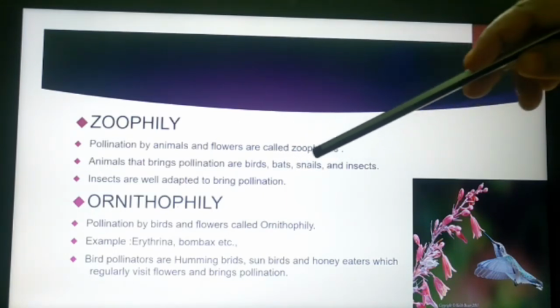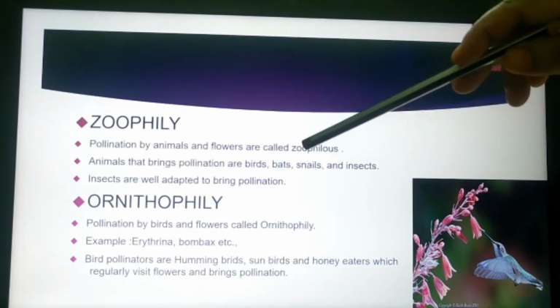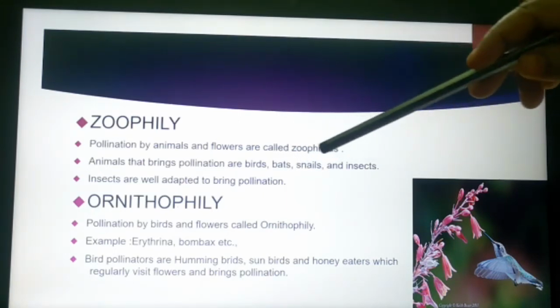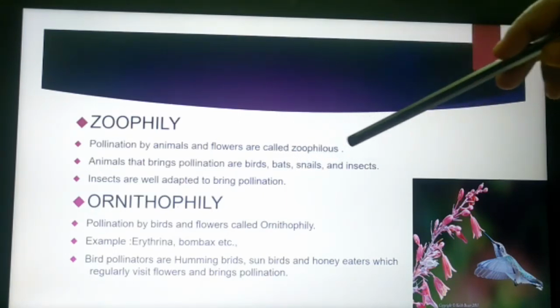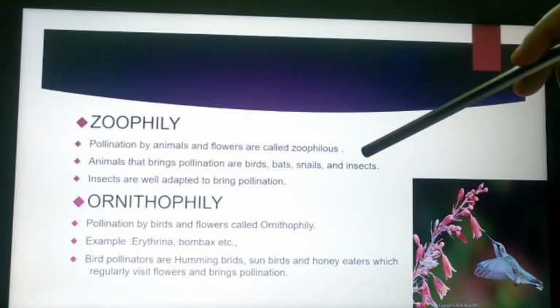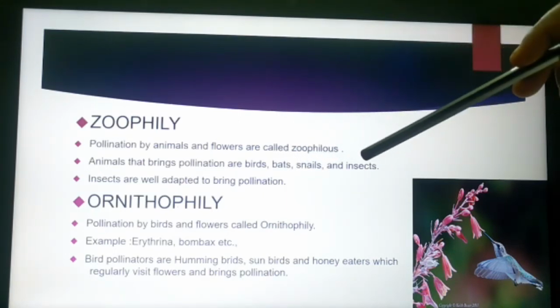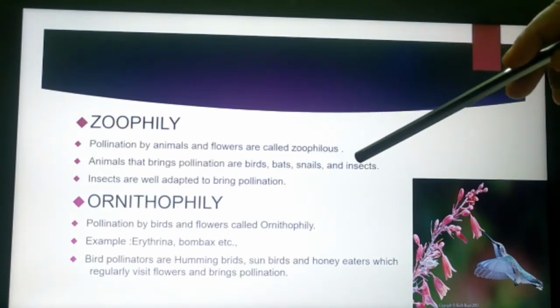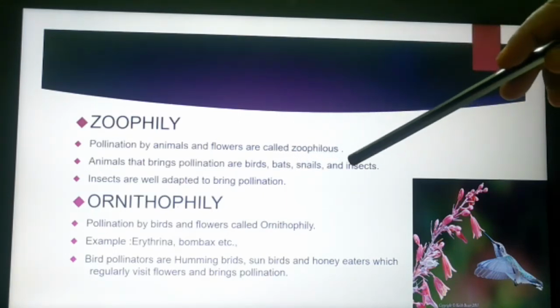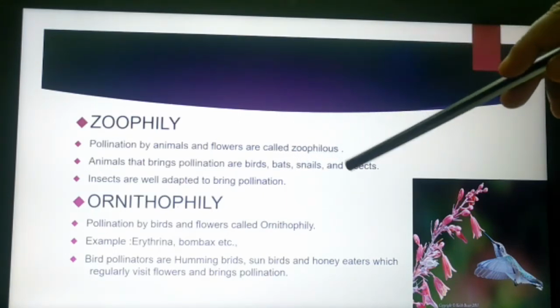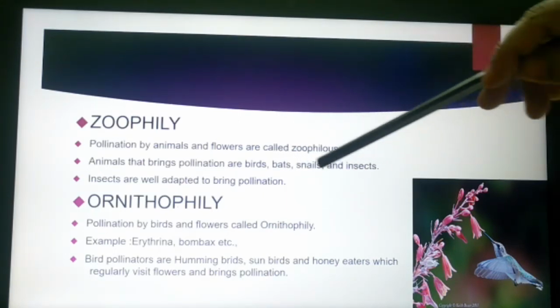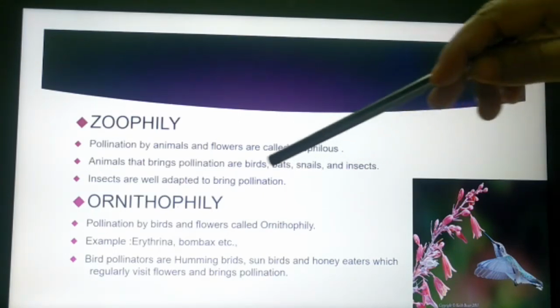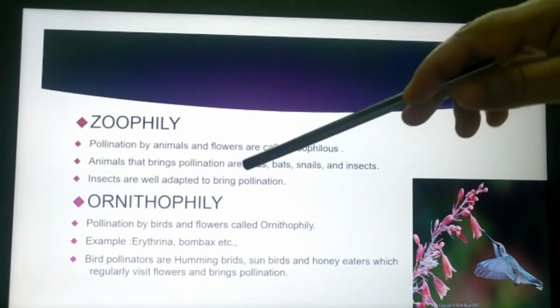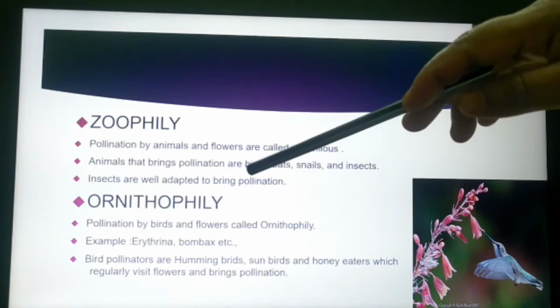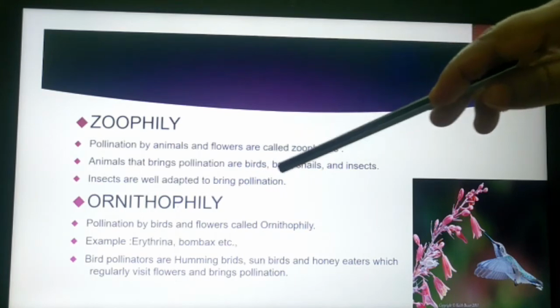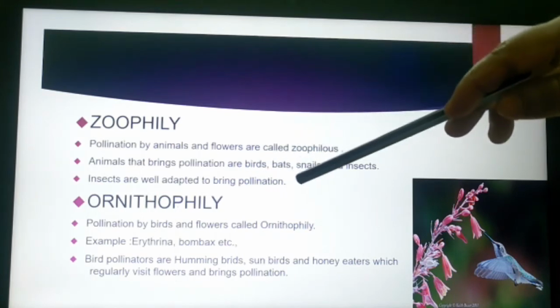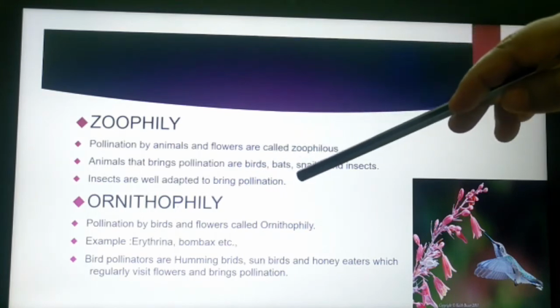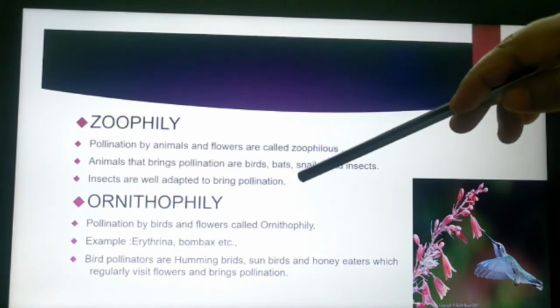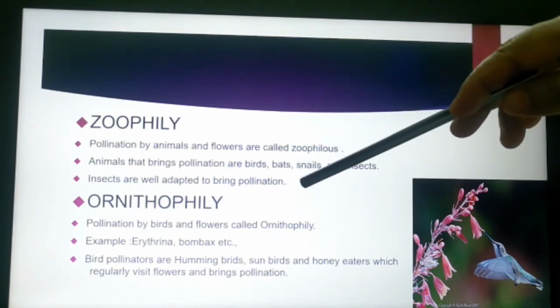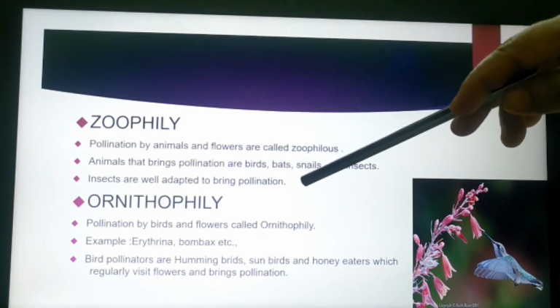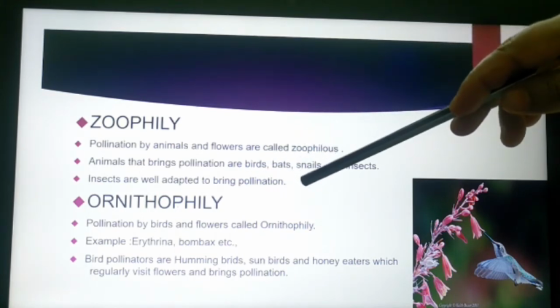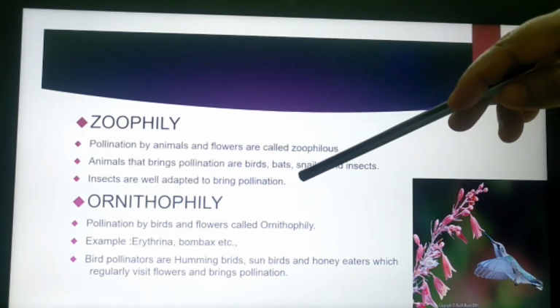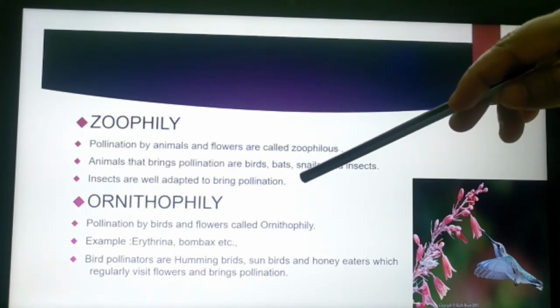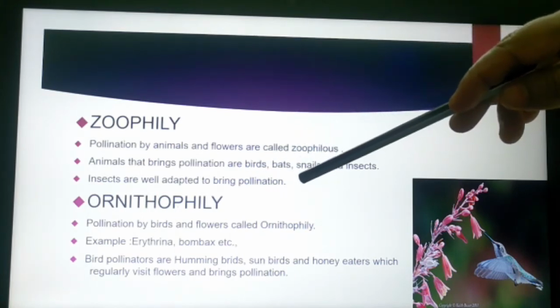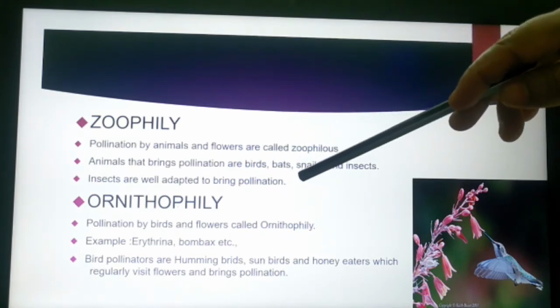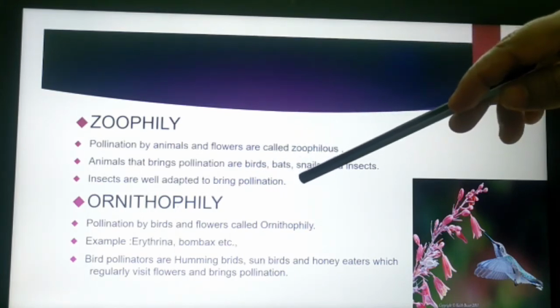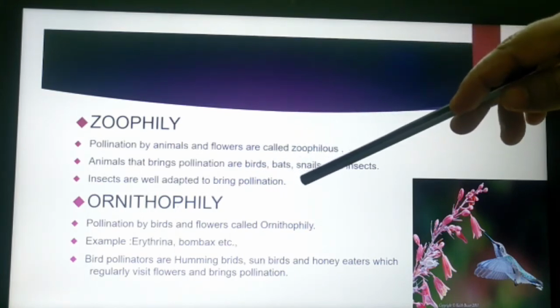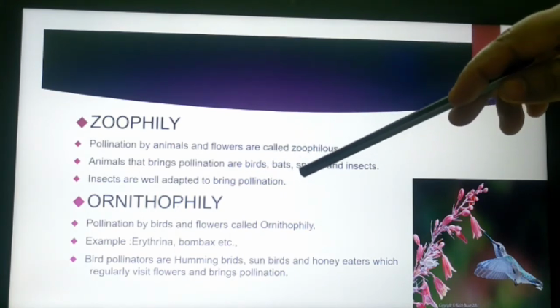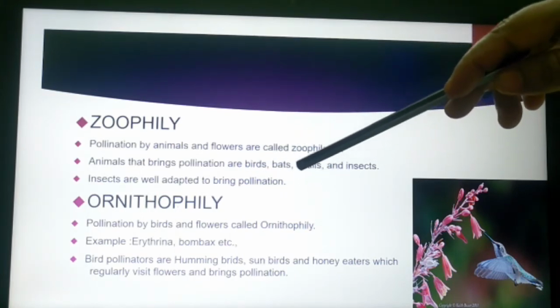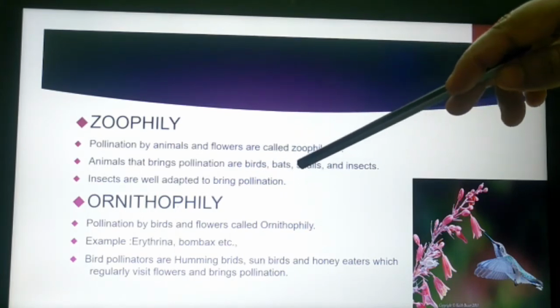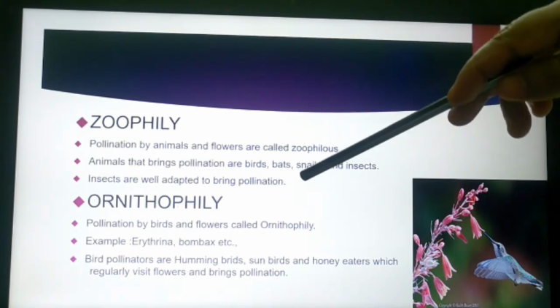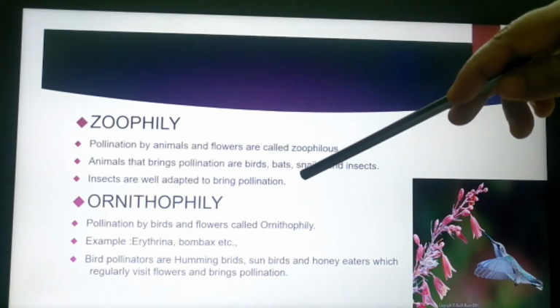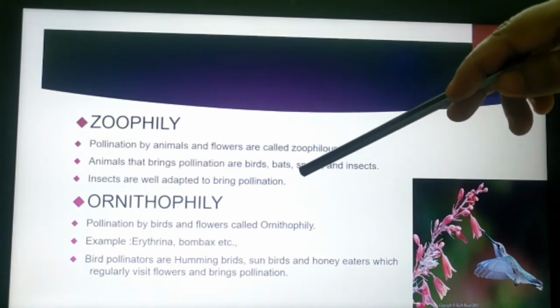Among these, insects are well adapted to bring about pollination.